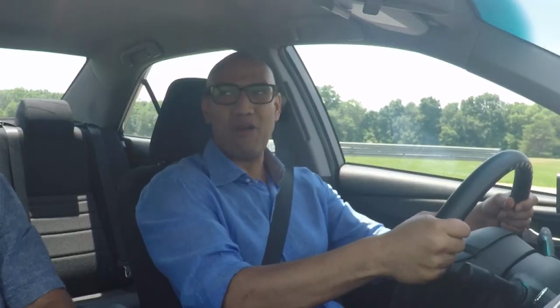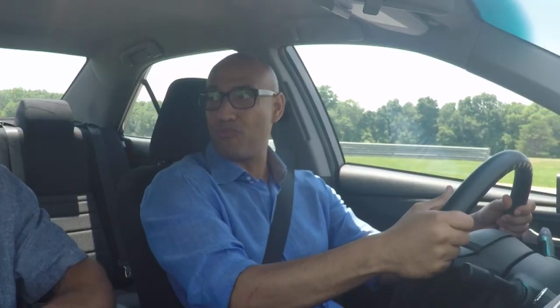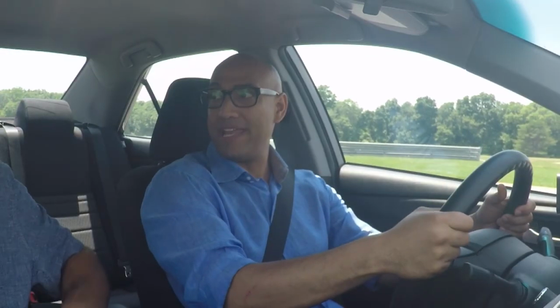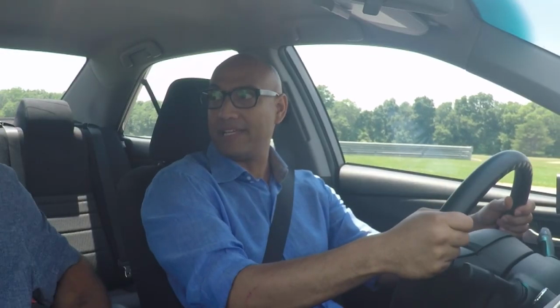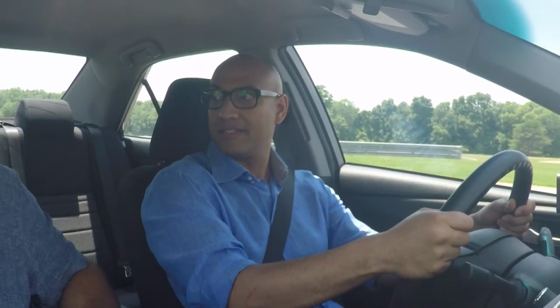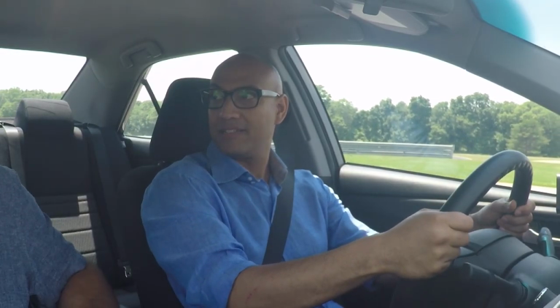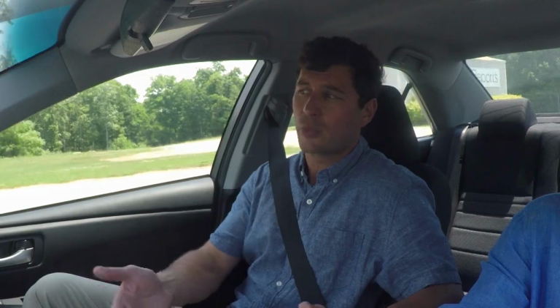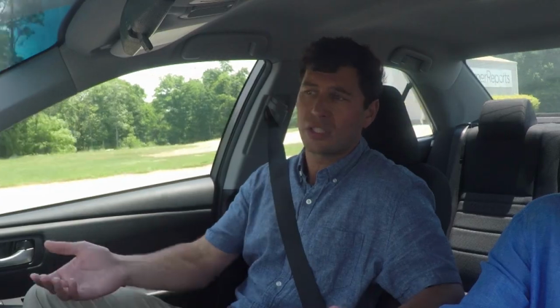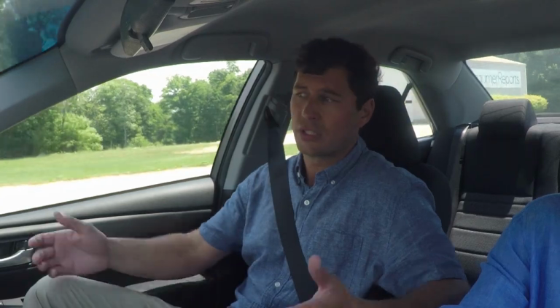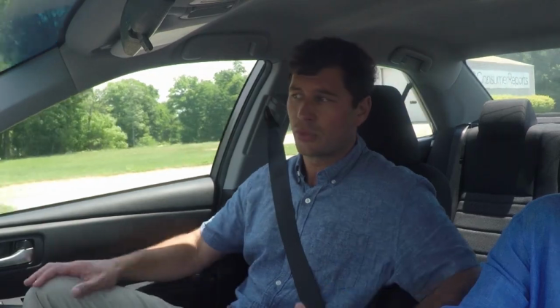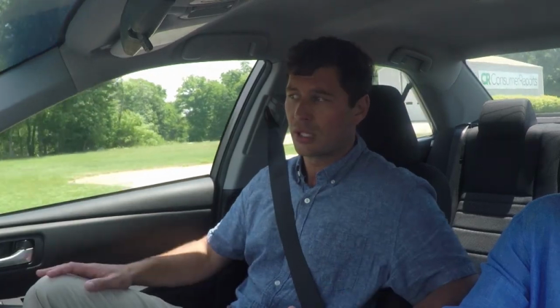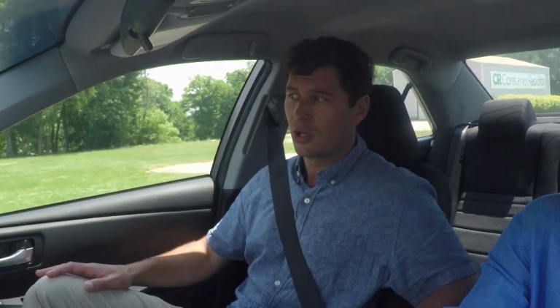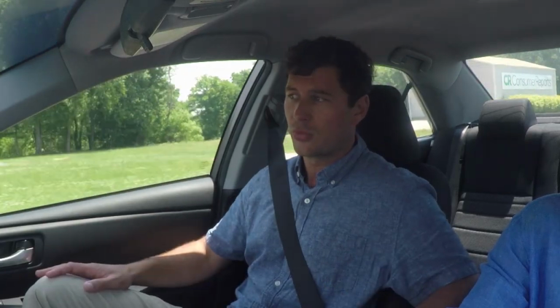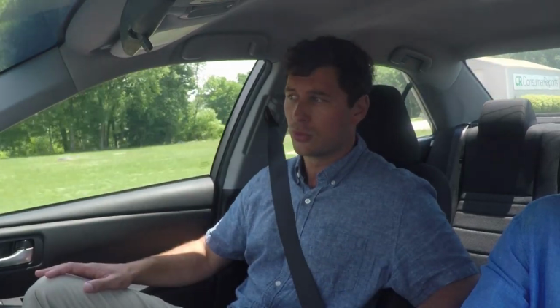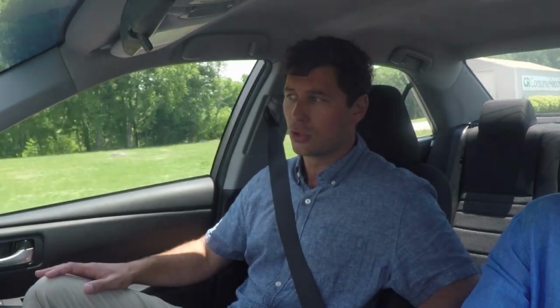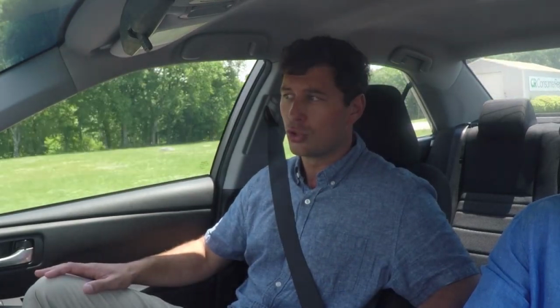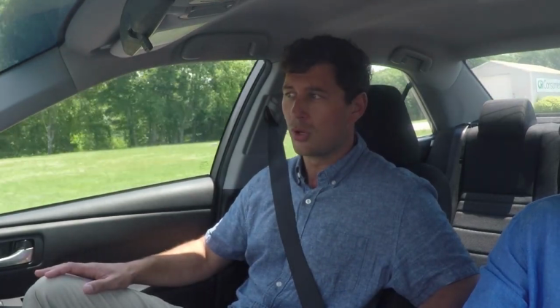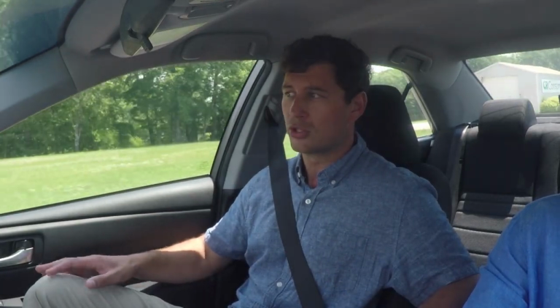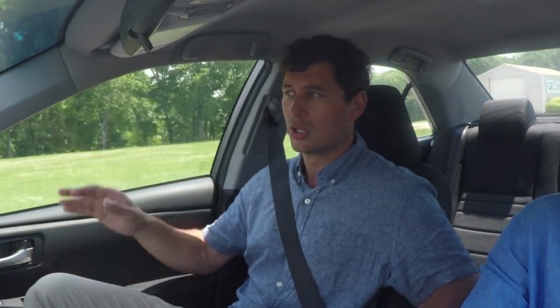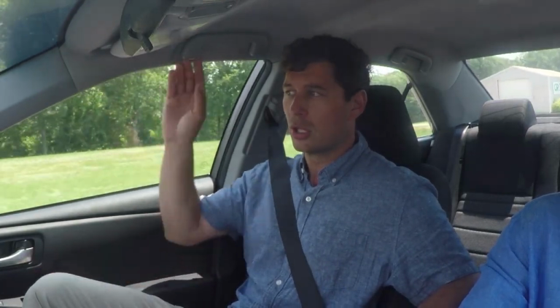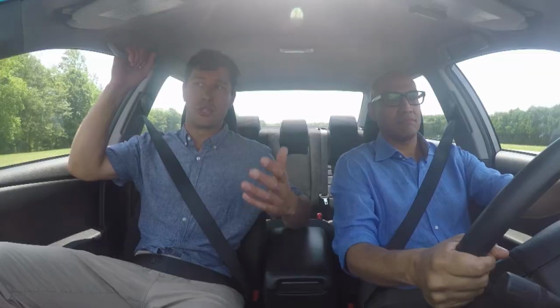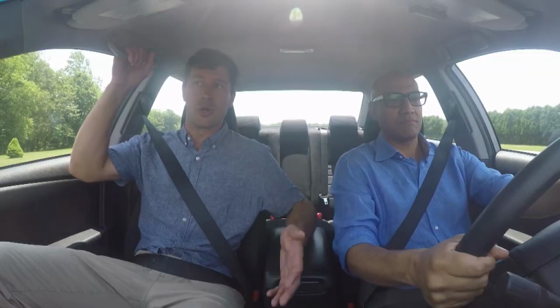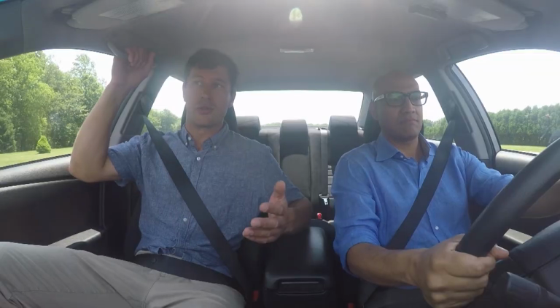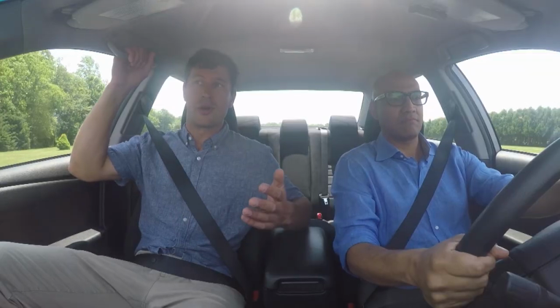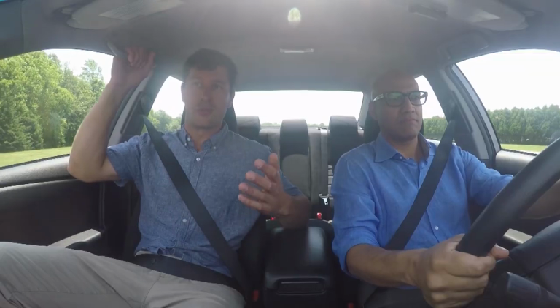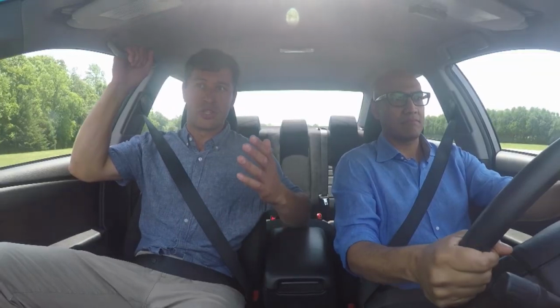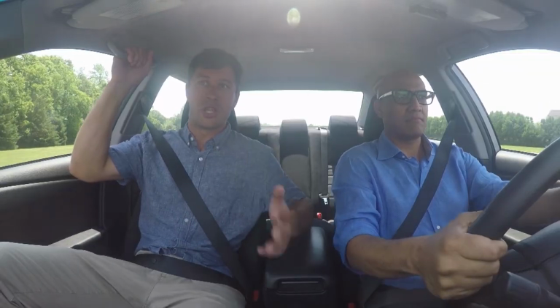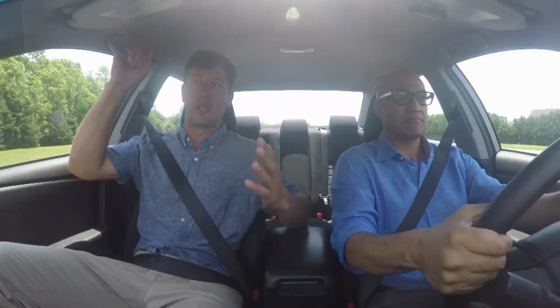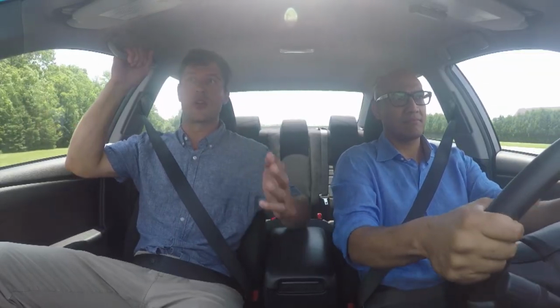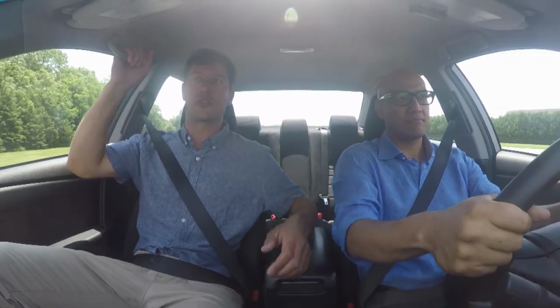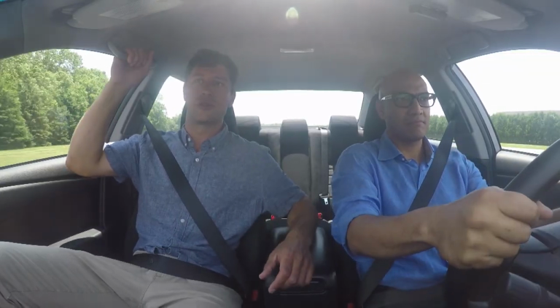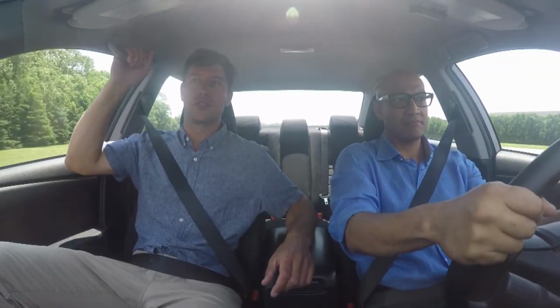Now, what about braking? Stepping on the brakes isn't really going to help you too much, because you are now skimming across the surface.